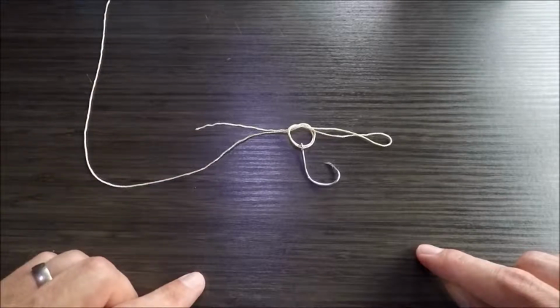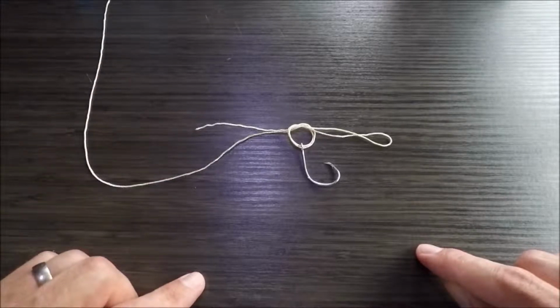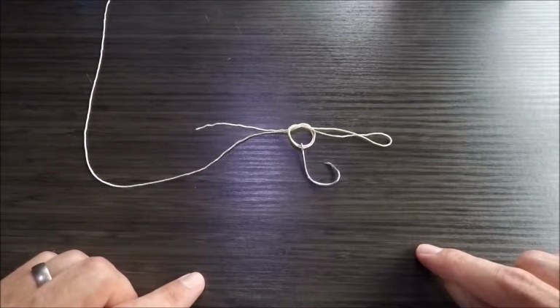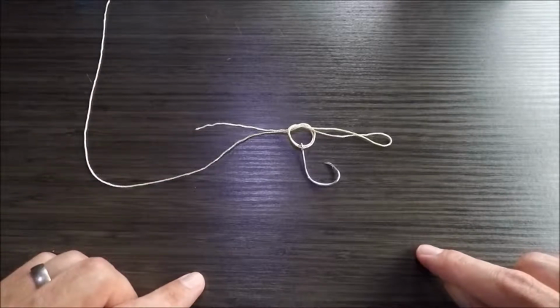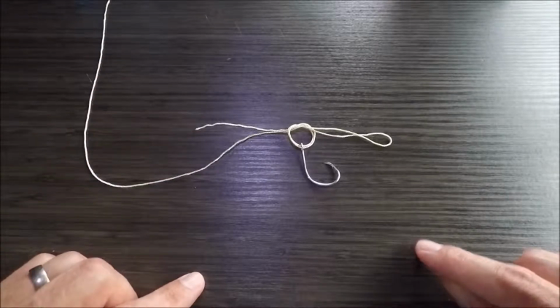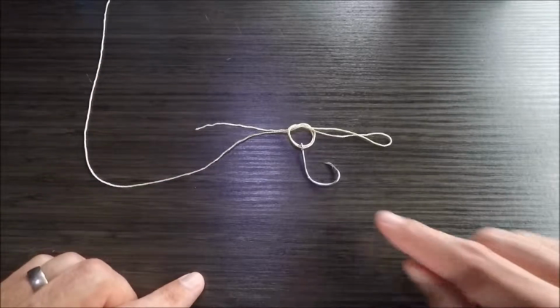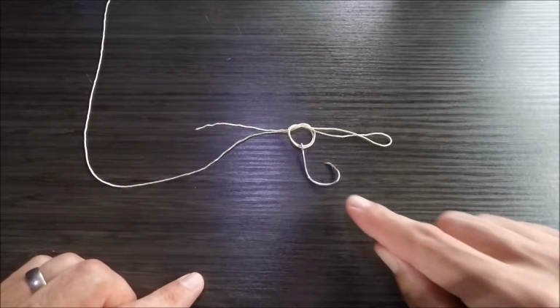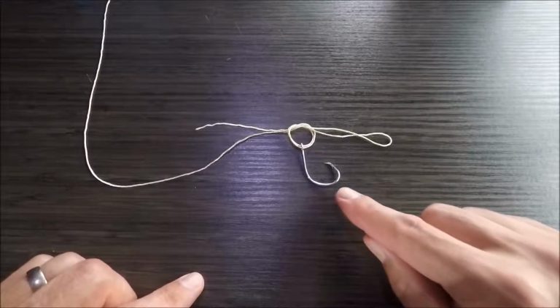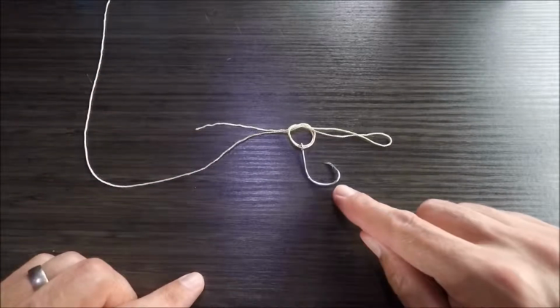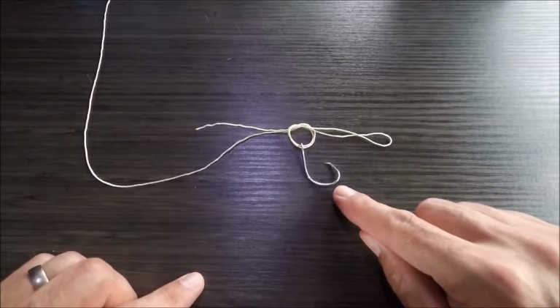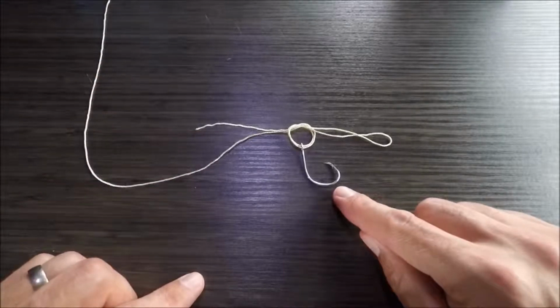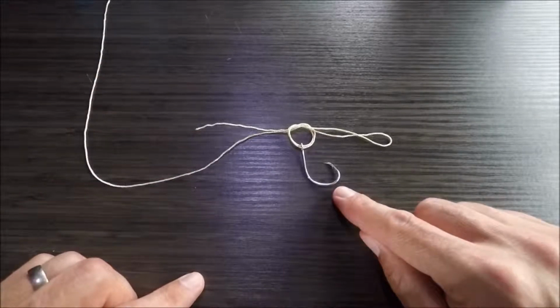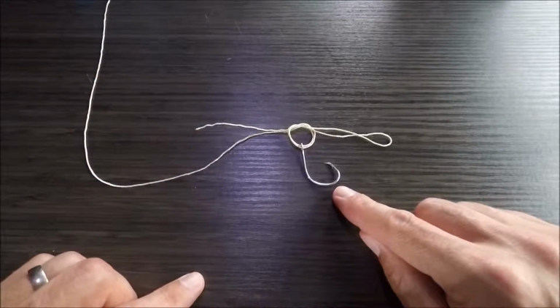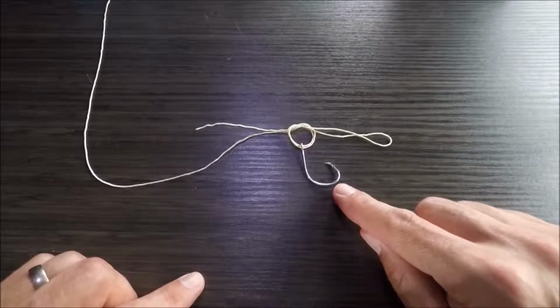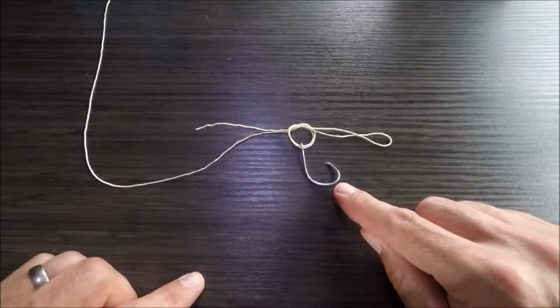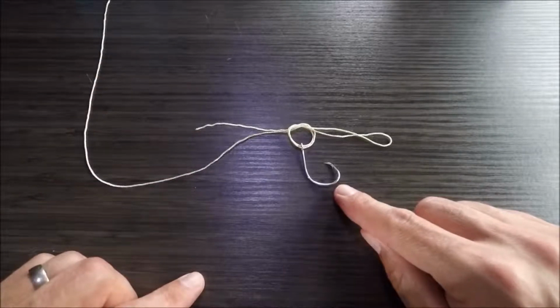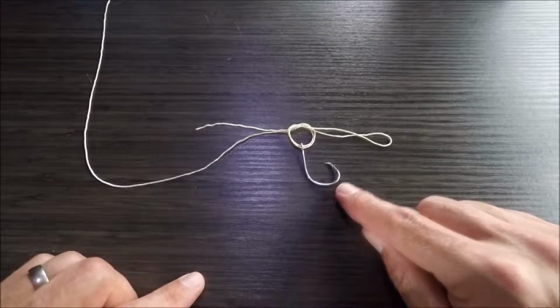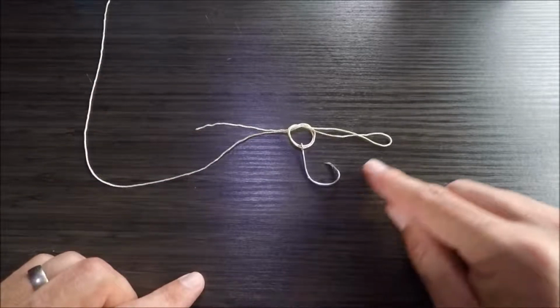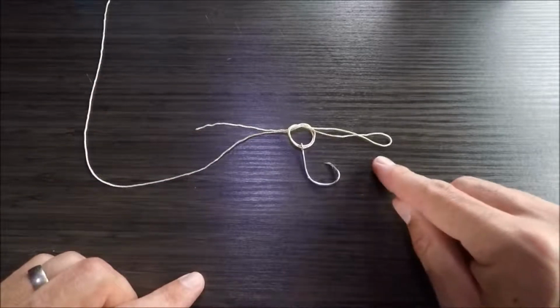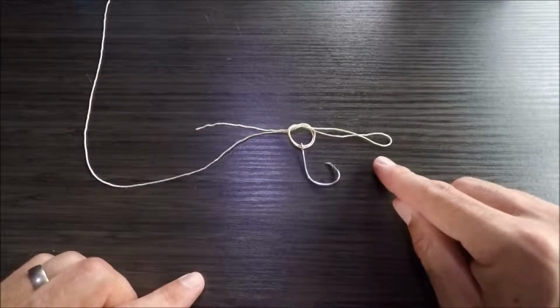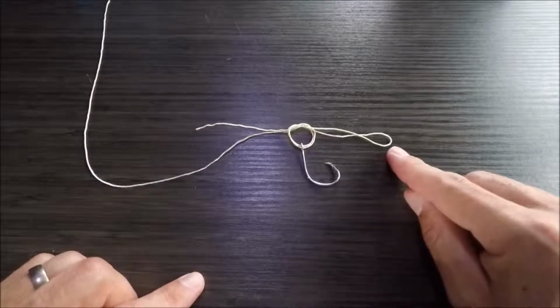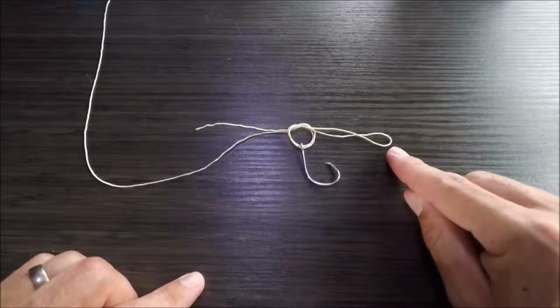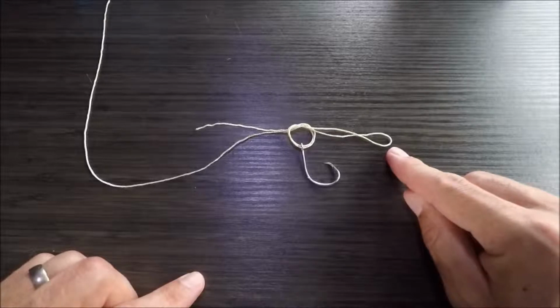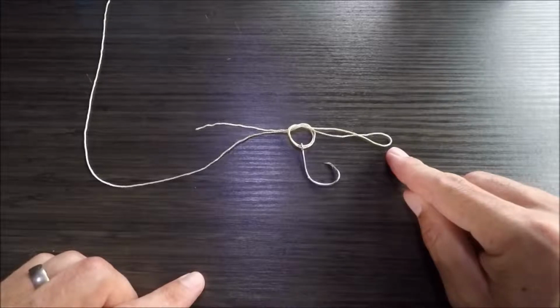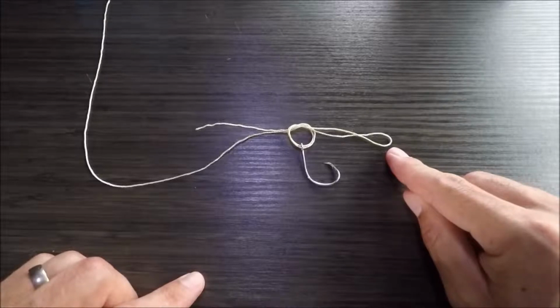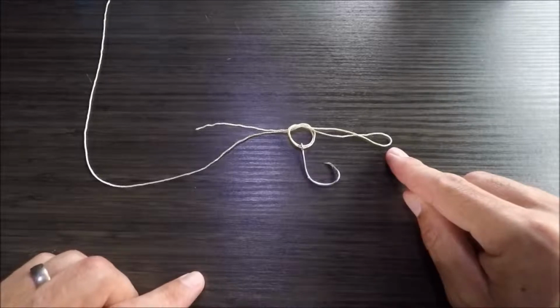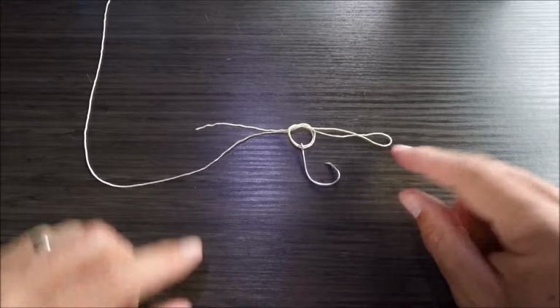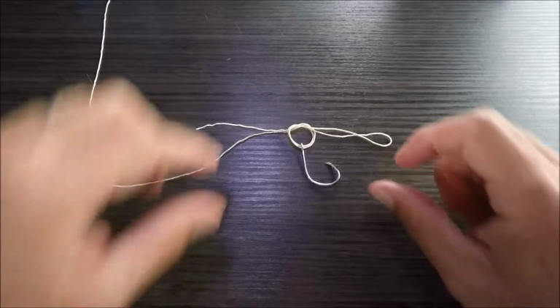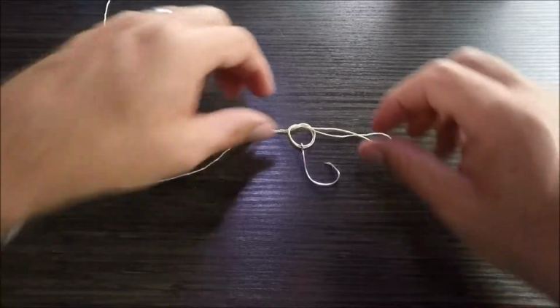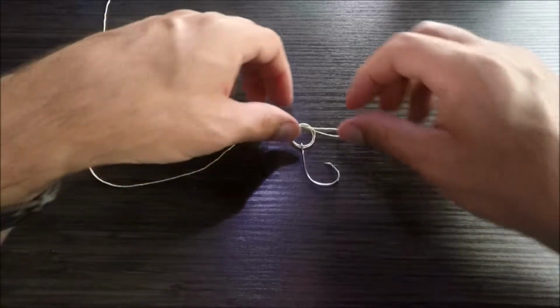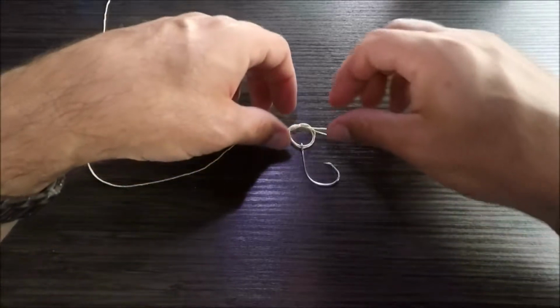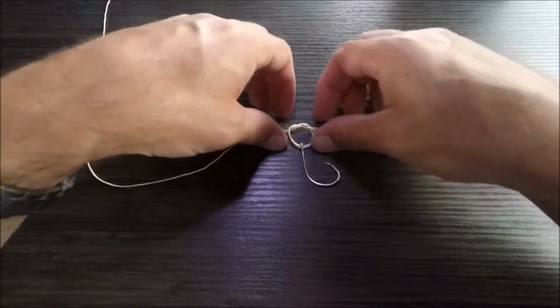From here, I'm going to want to pass the hook through this loop like so.